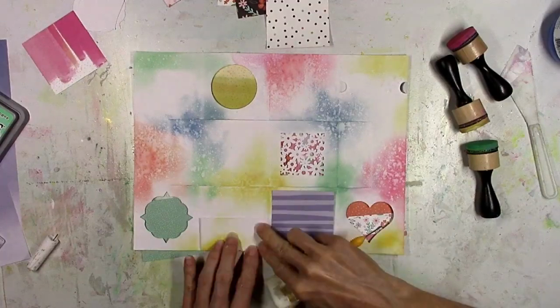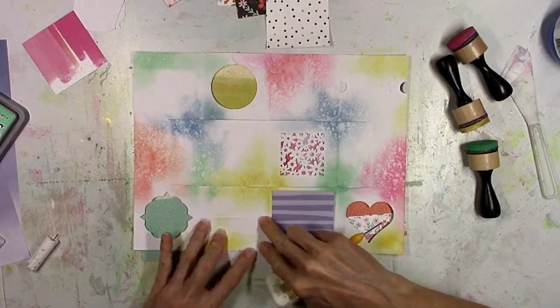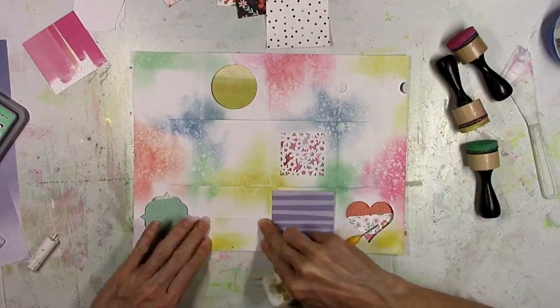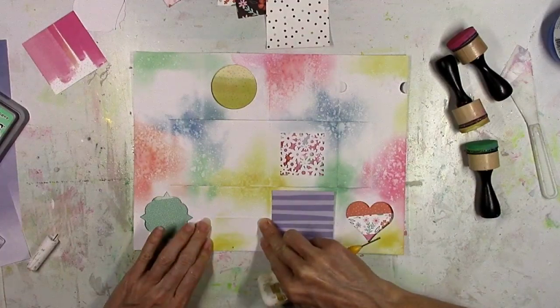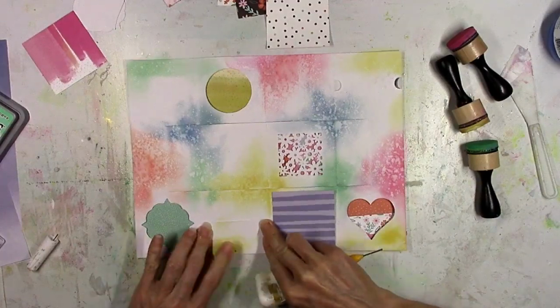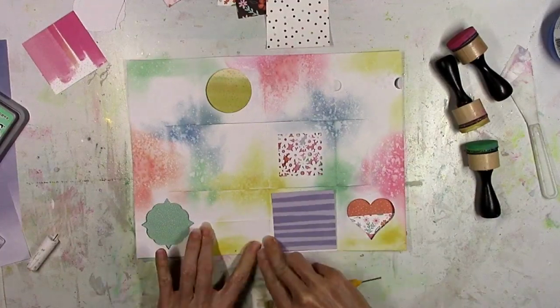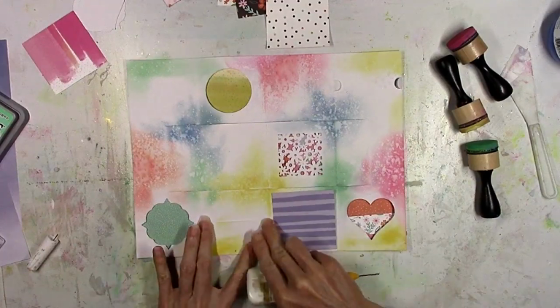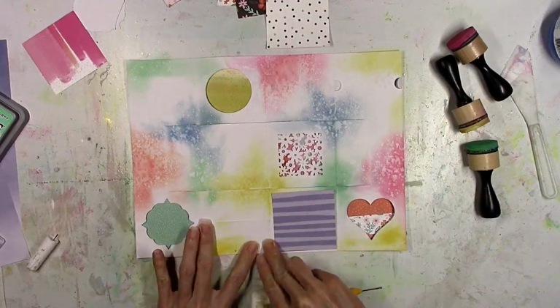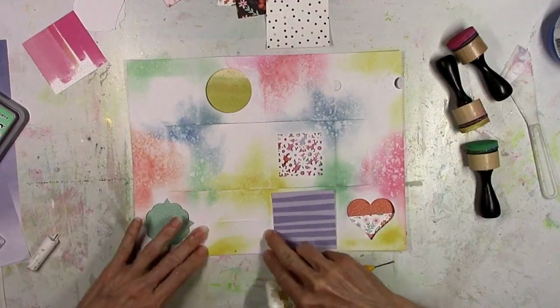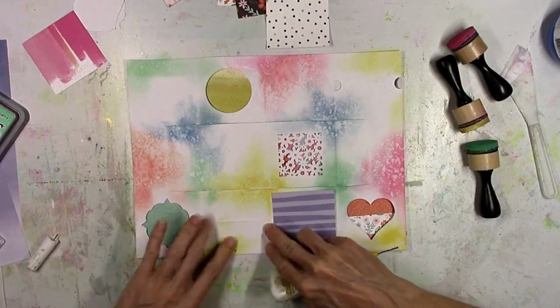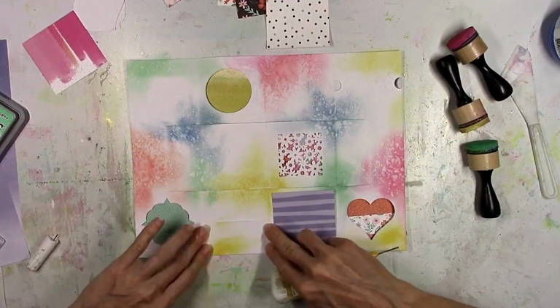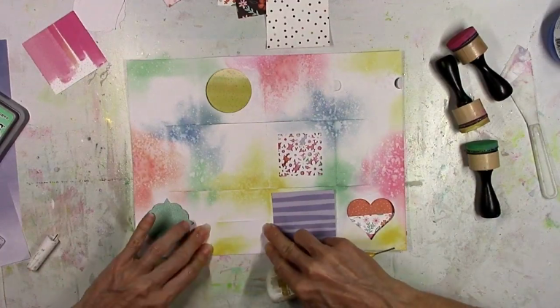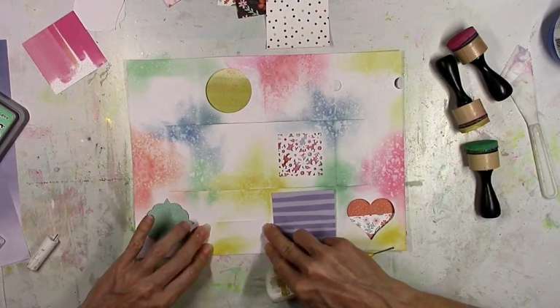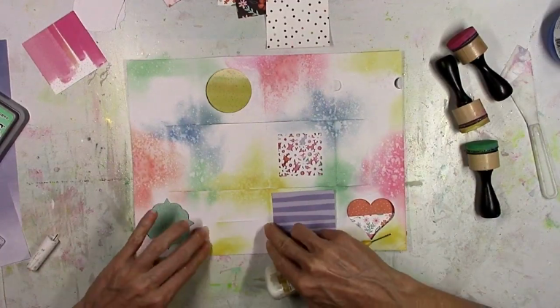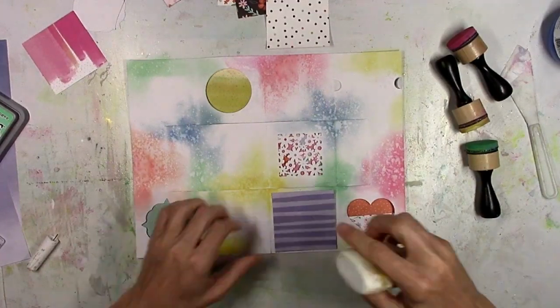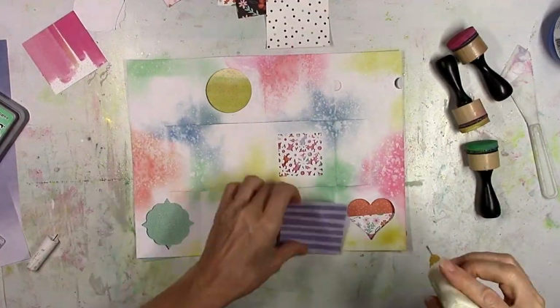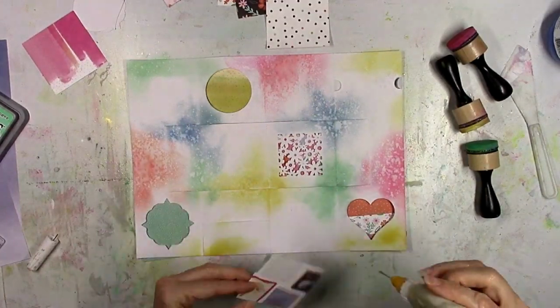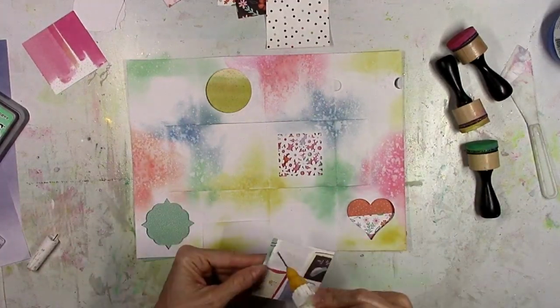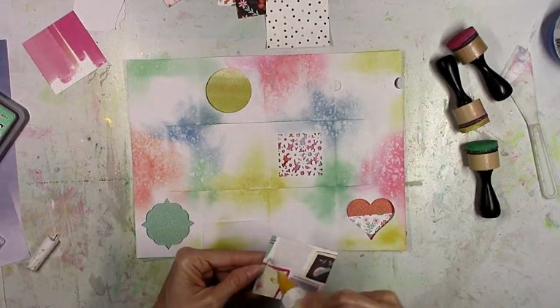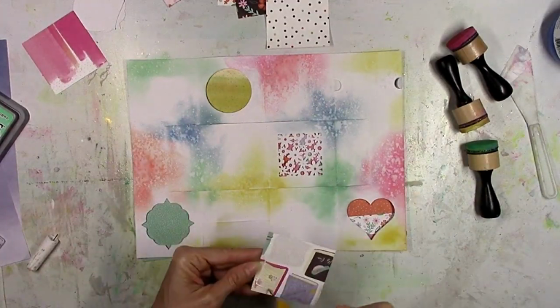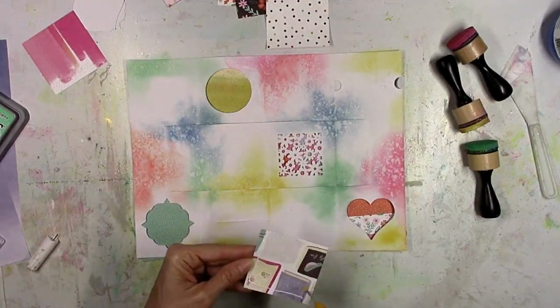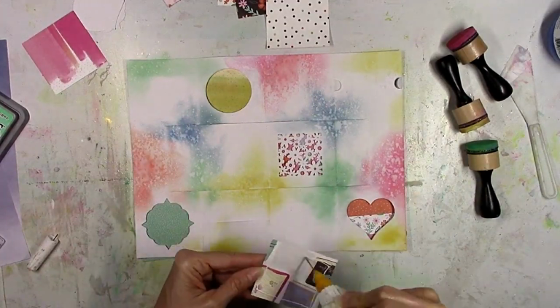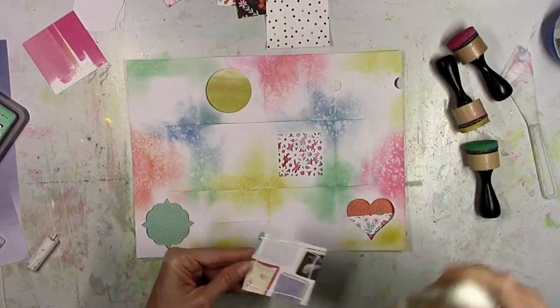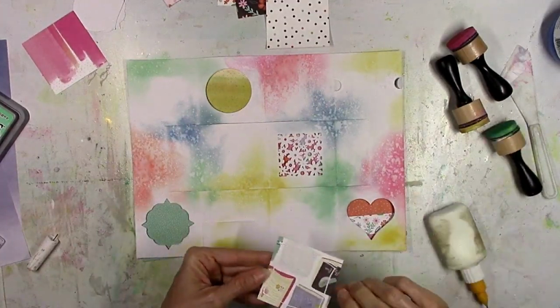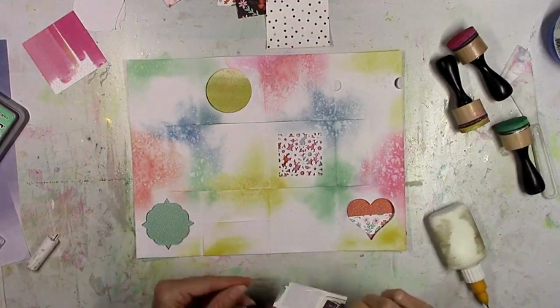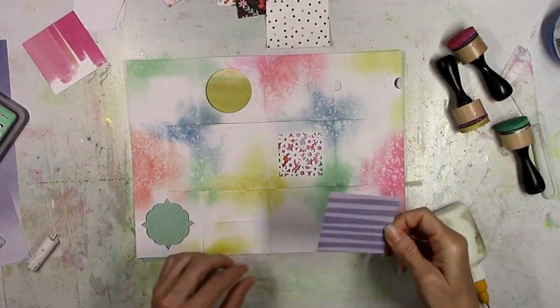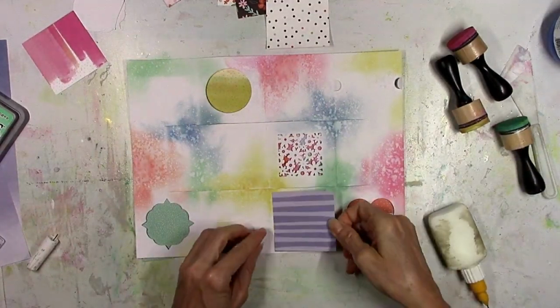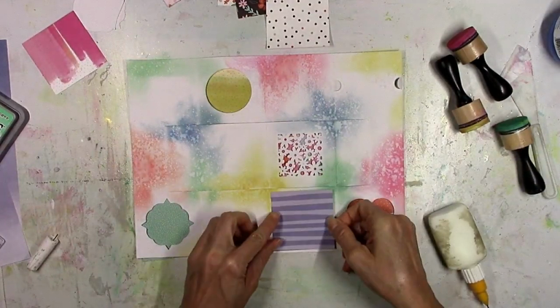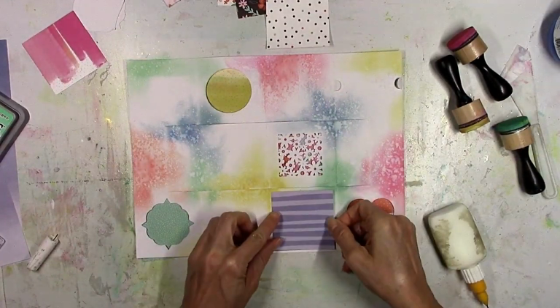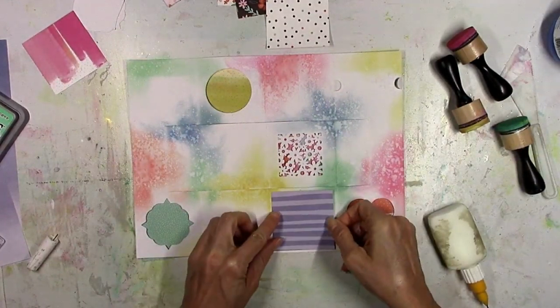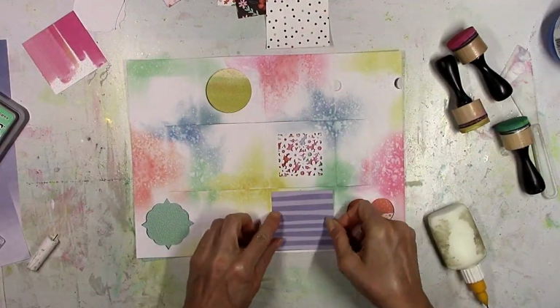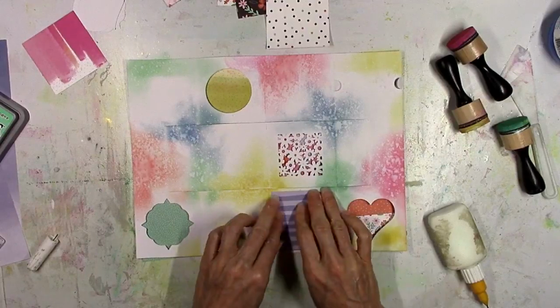A lot of this is going to be covered up with the papers, but I want everything colored with the distress oxide to sort of peek around. This is the magic of the distress oxides — when you add water to it, it picks up the color and makes it look all spotty and bleached. I love that, it looks so cool.